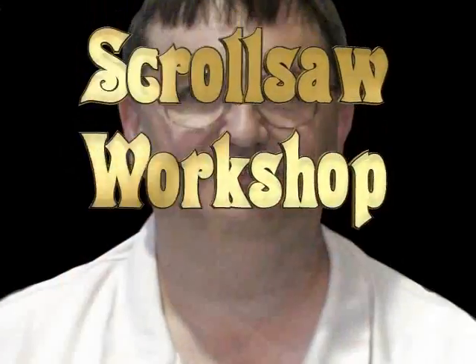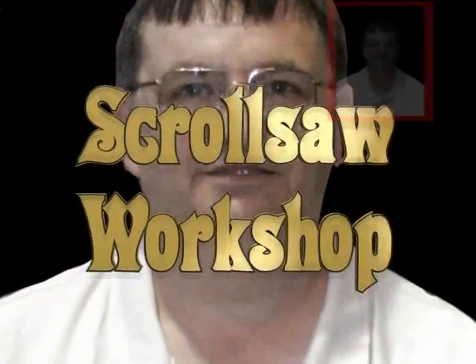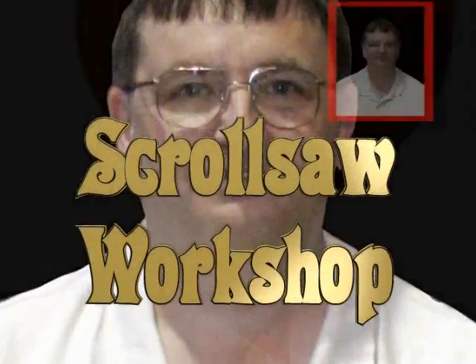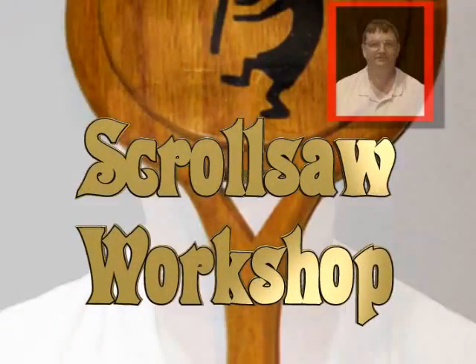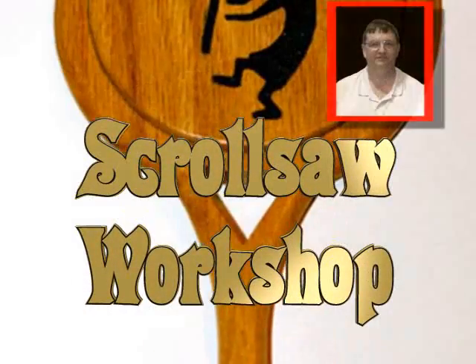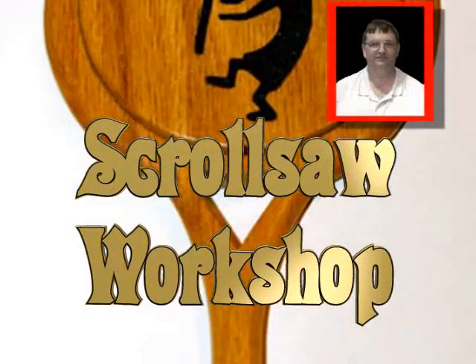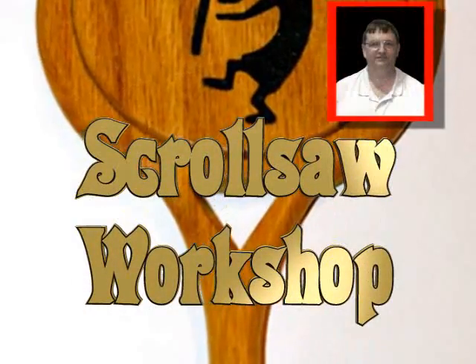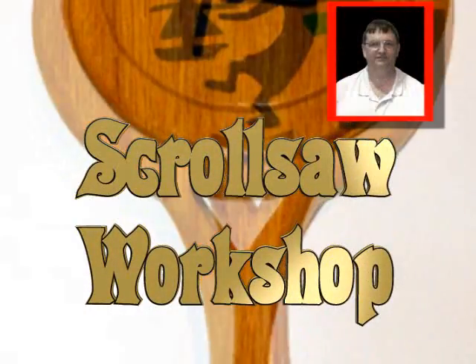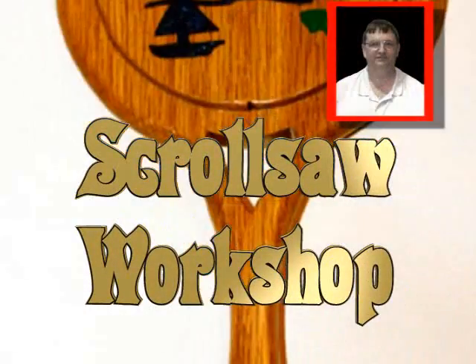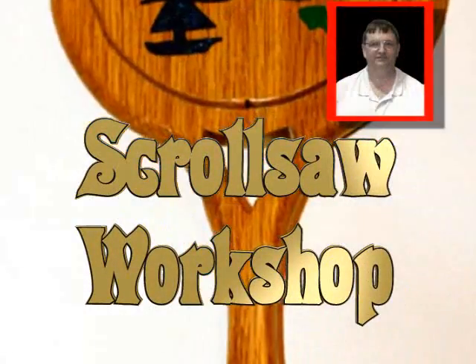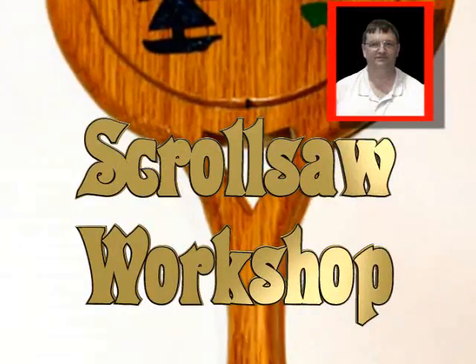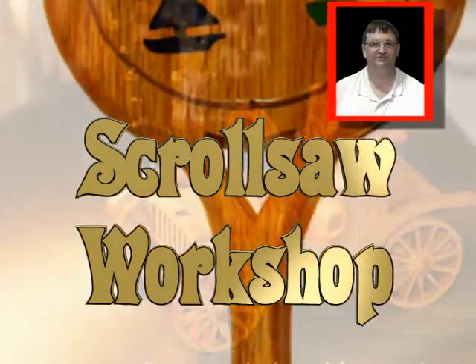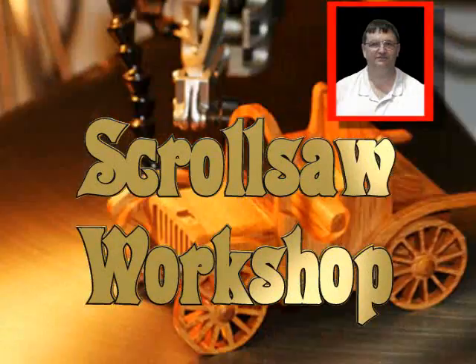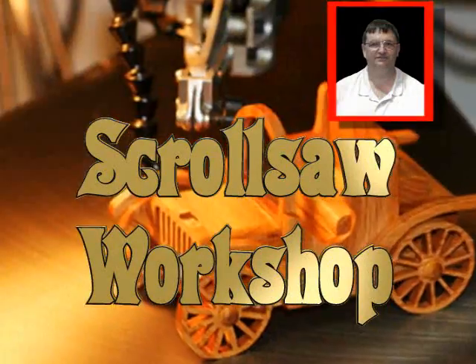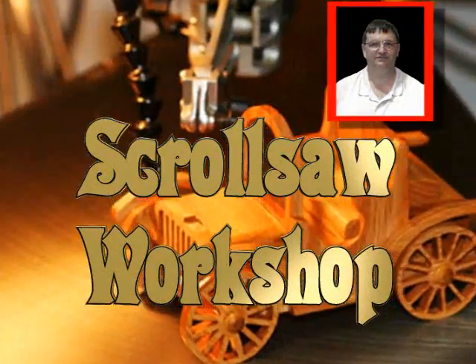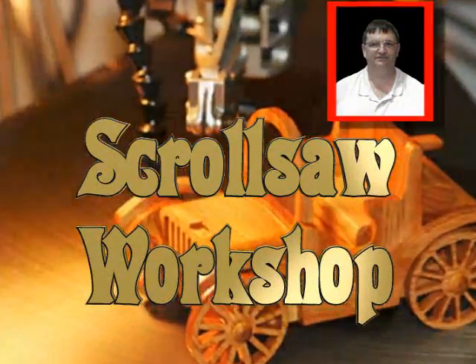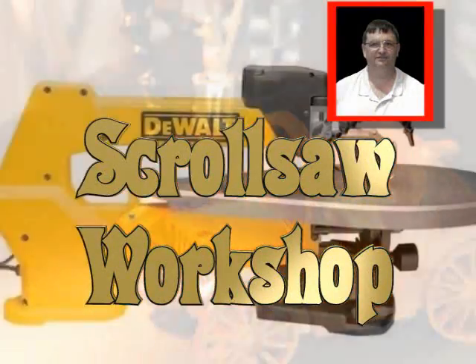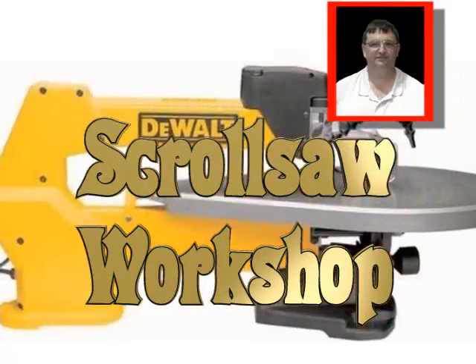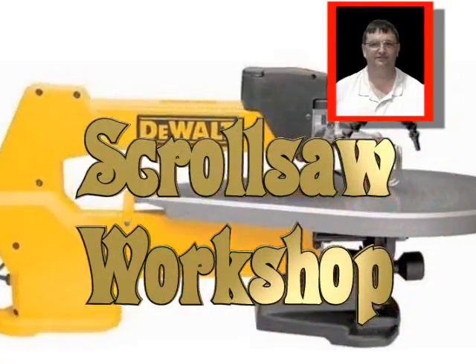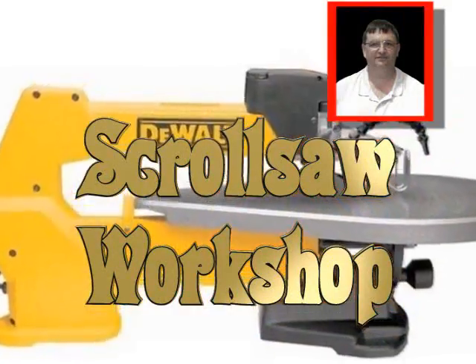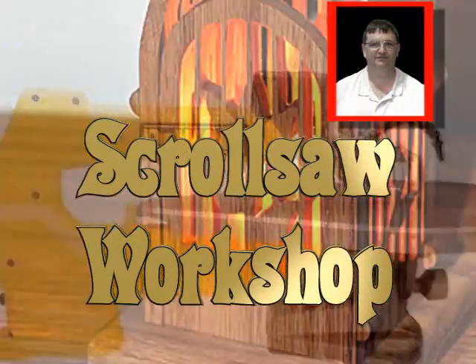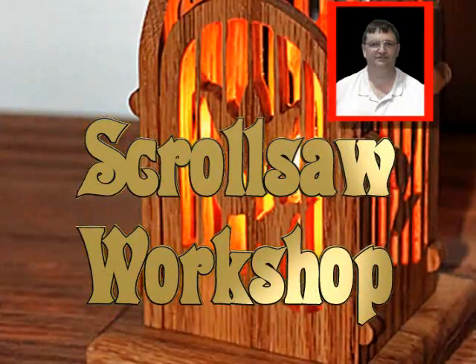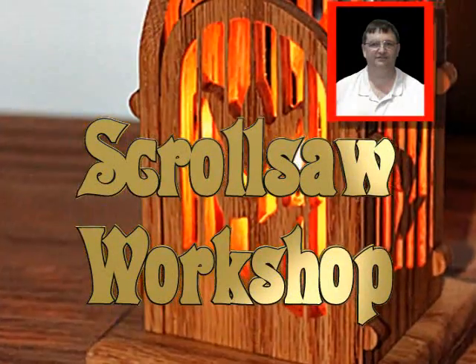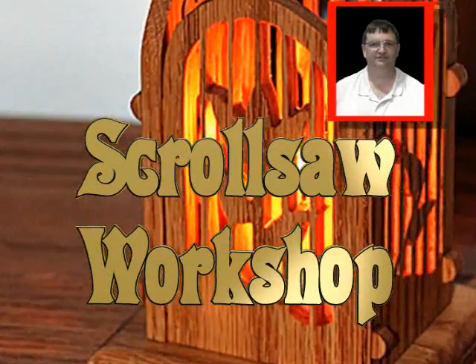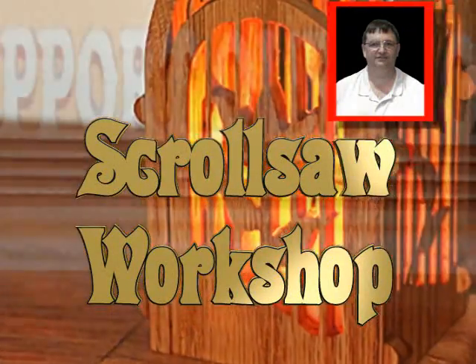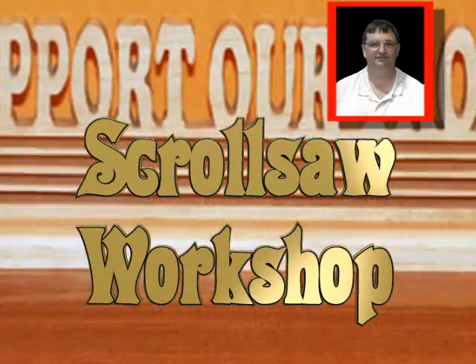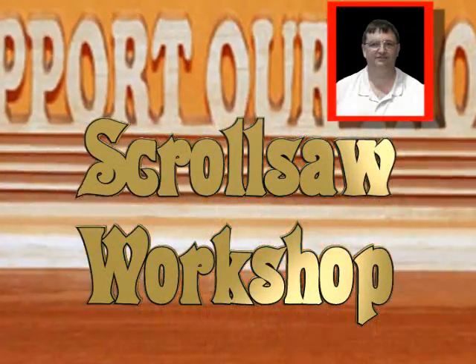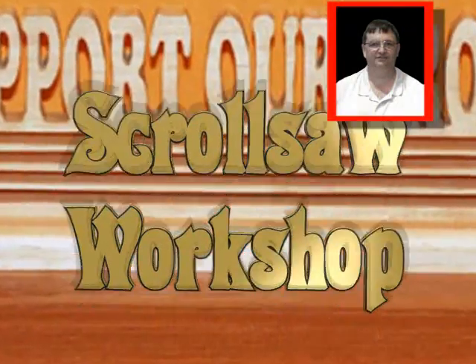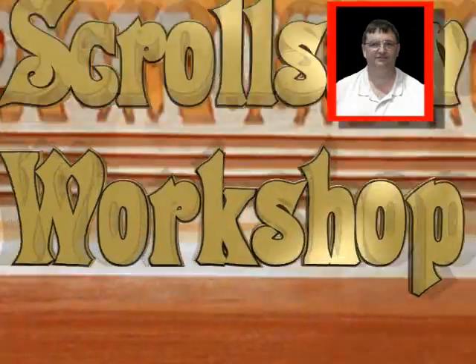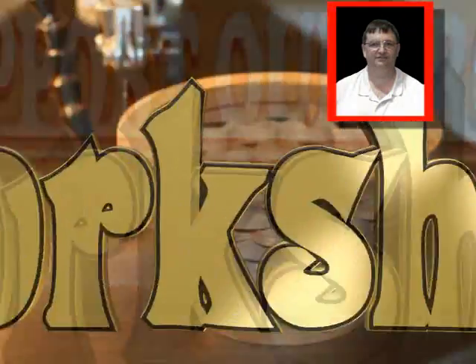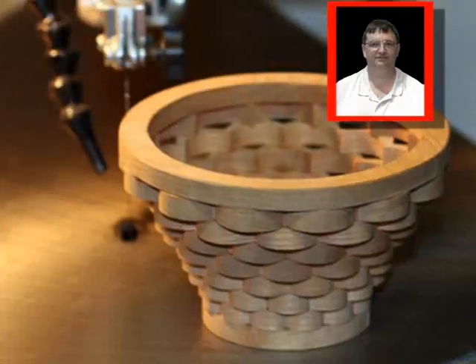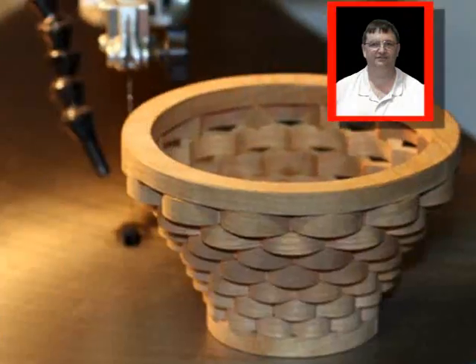Hi, this is Steve Good and welcome to the scroll saw workshop. This blog is dedicated to the art of woodworking with the scroll saw.